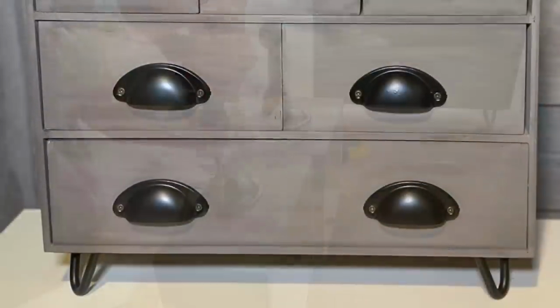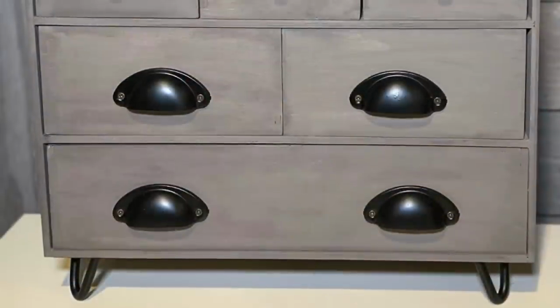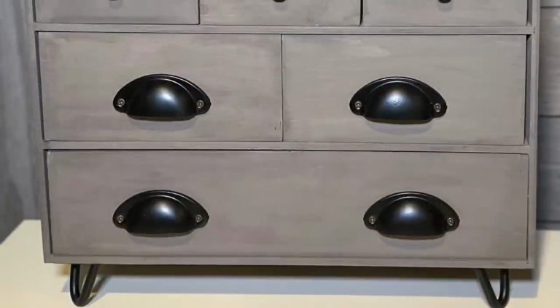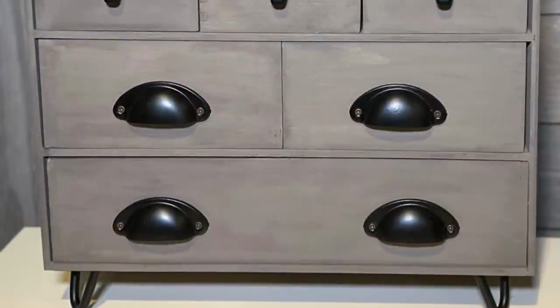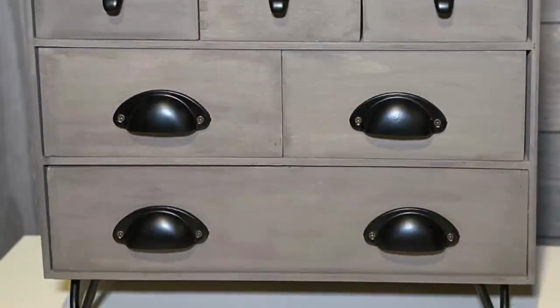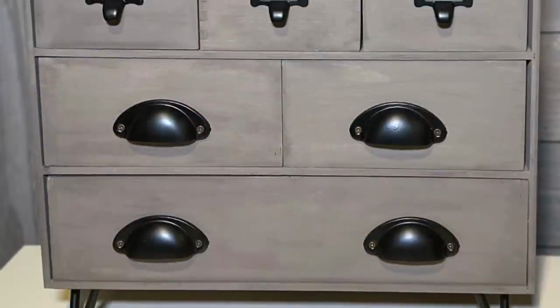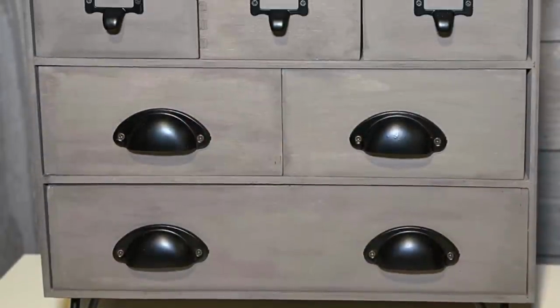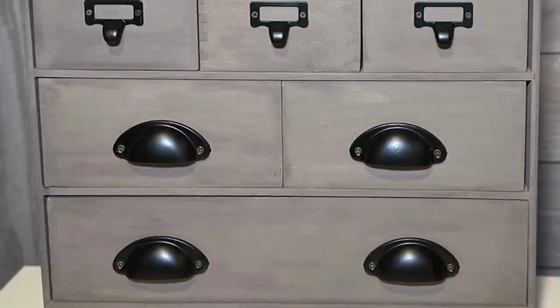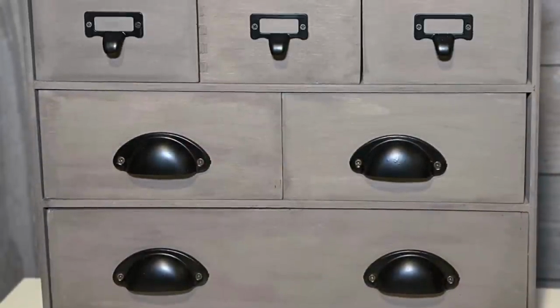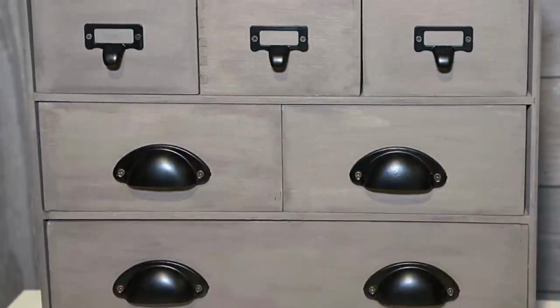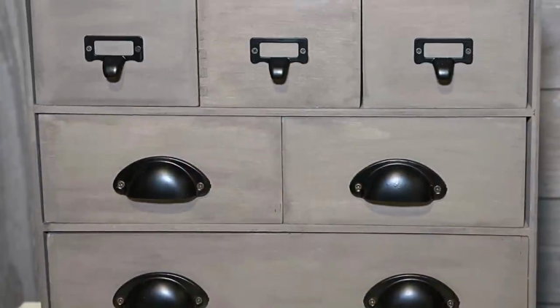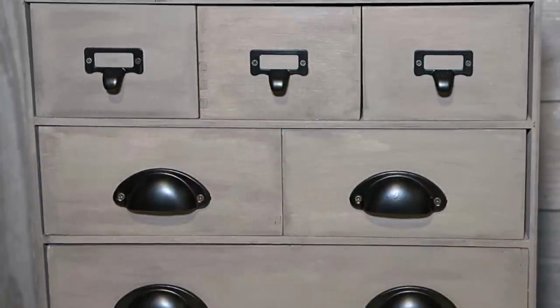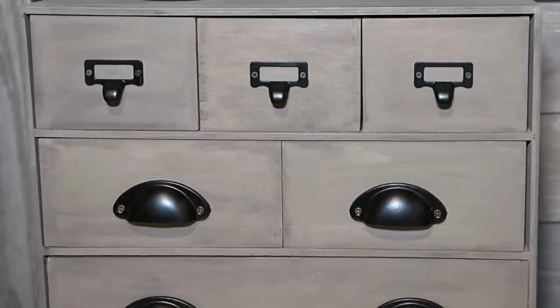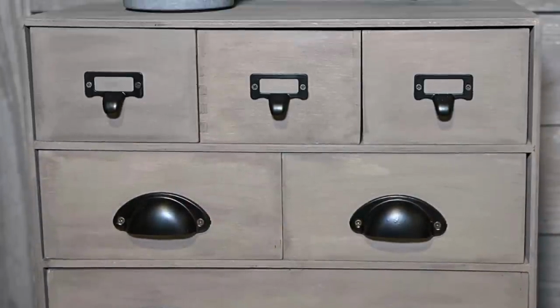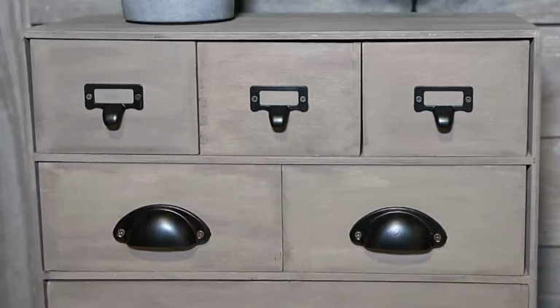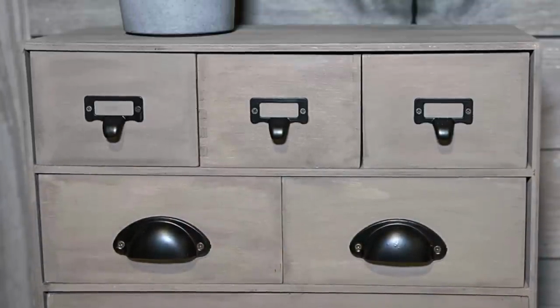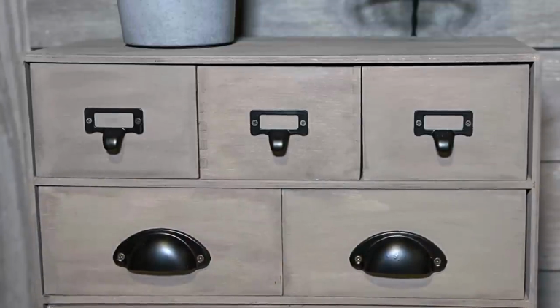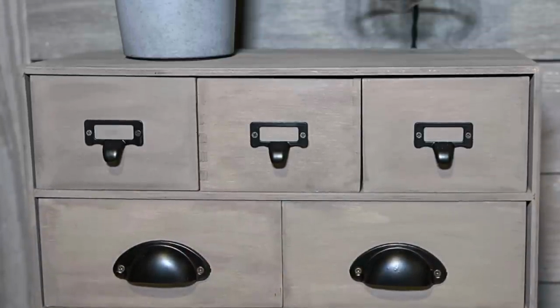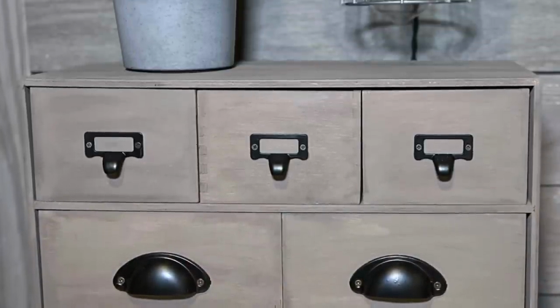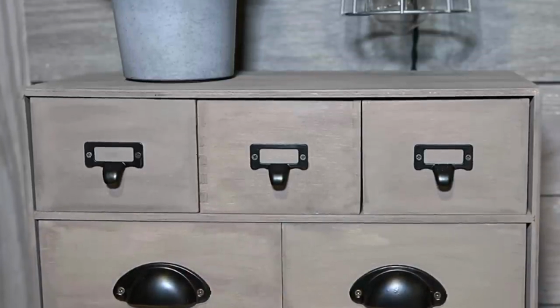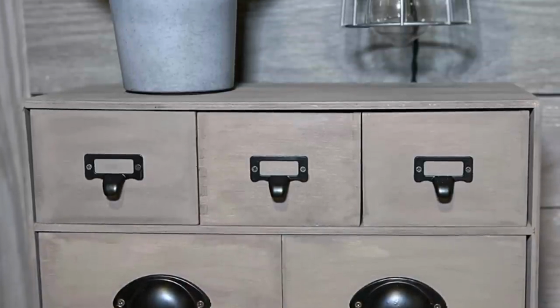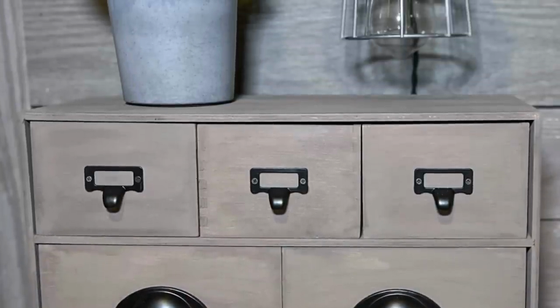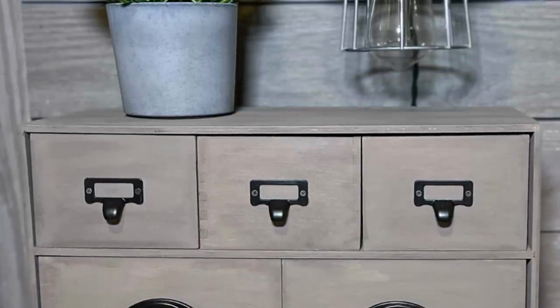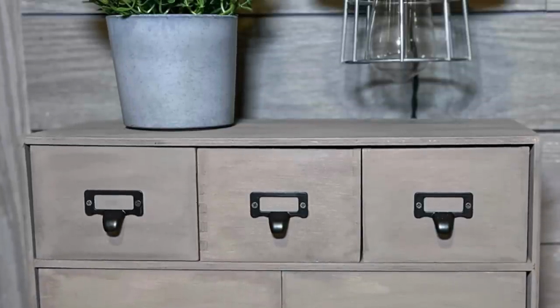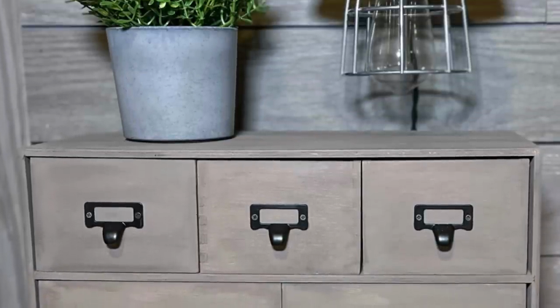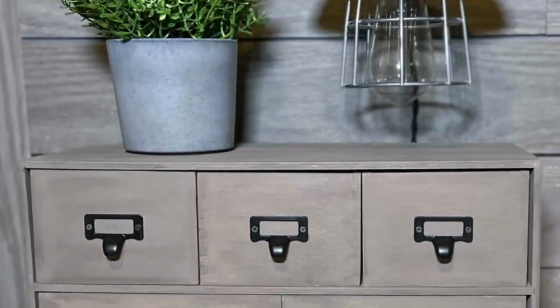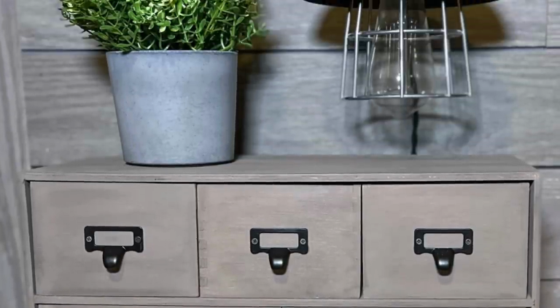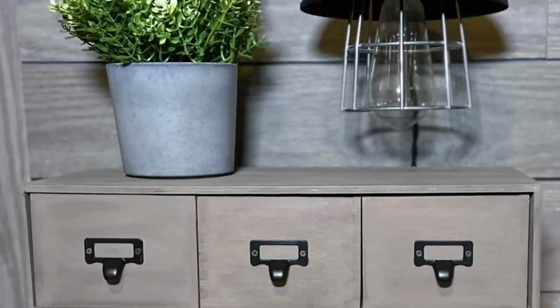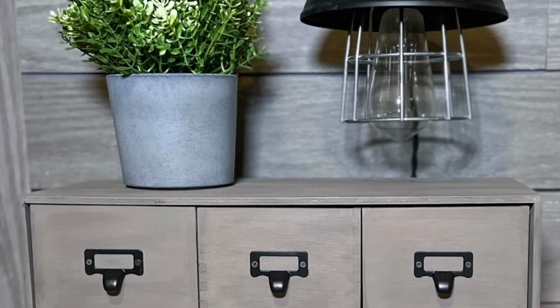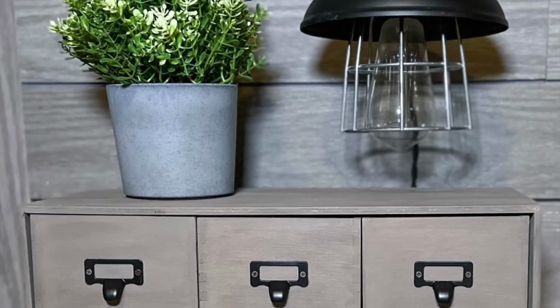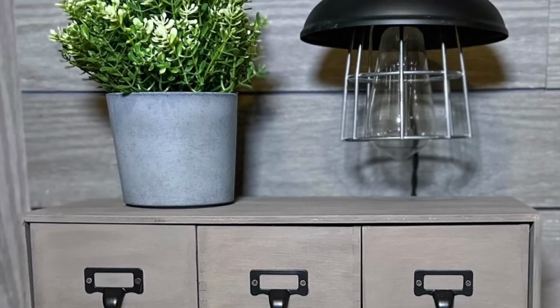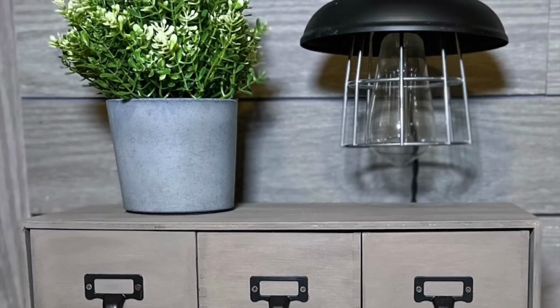I really love the way this turned out. This little cabinet was only $28, but I think it really does look like a high-end piece. Let me know what you think in the comments below.